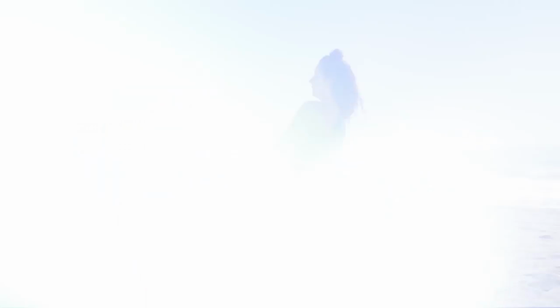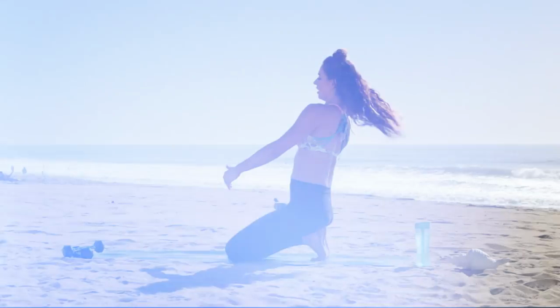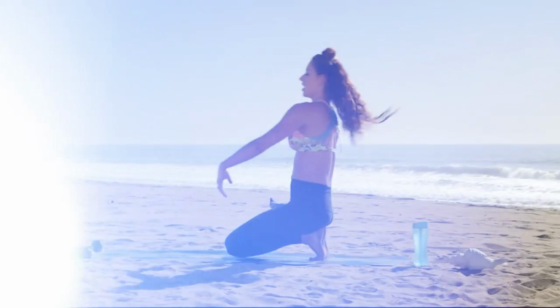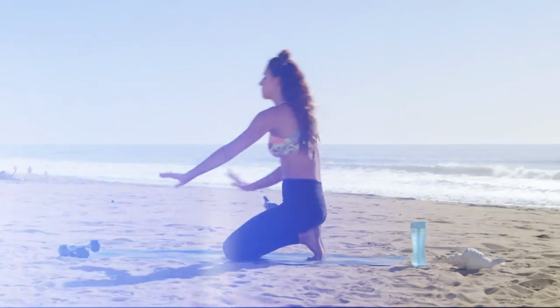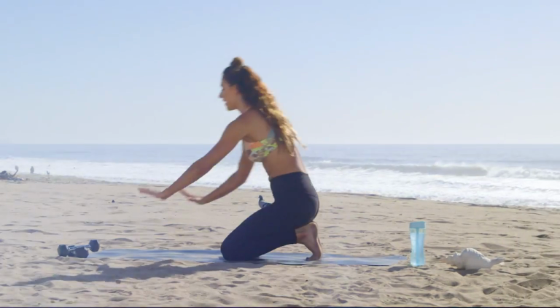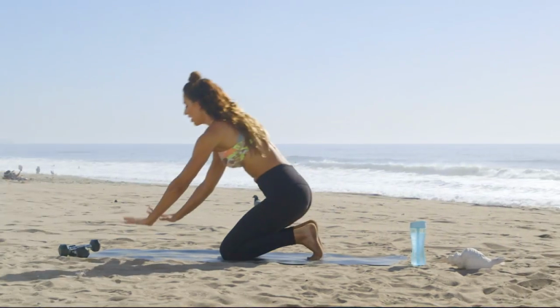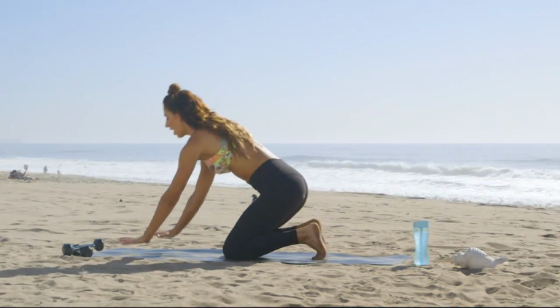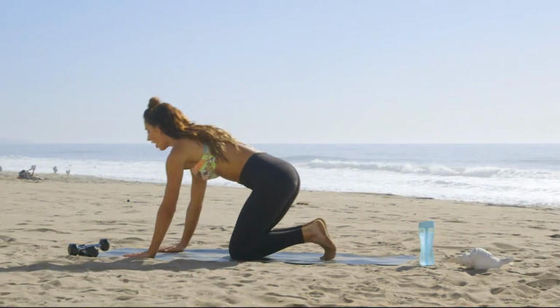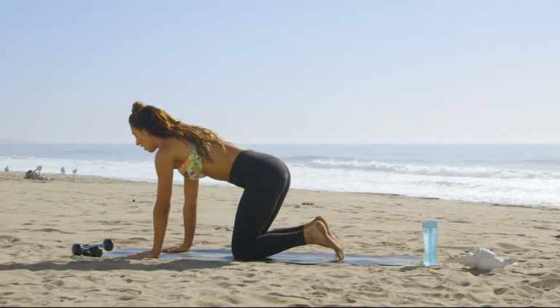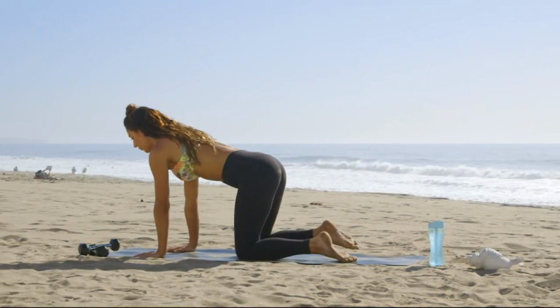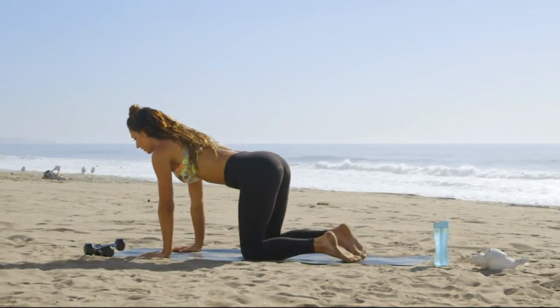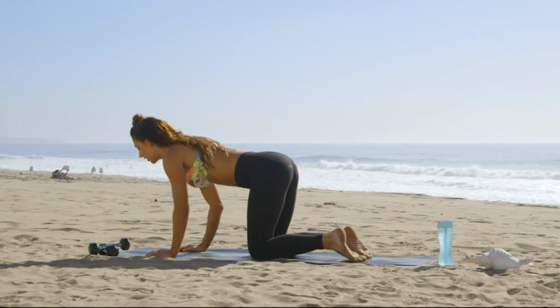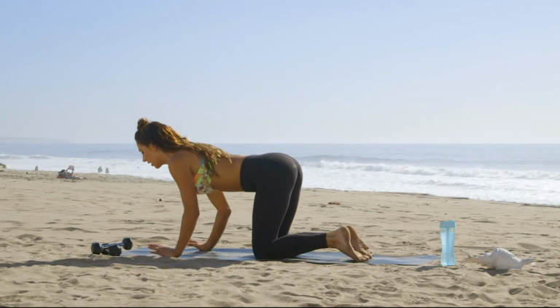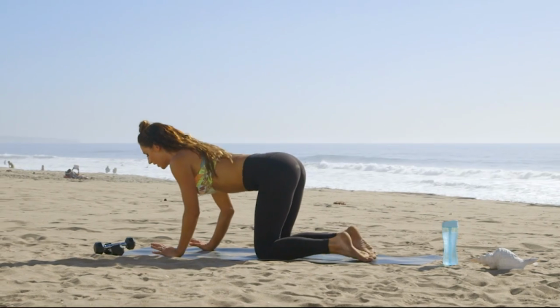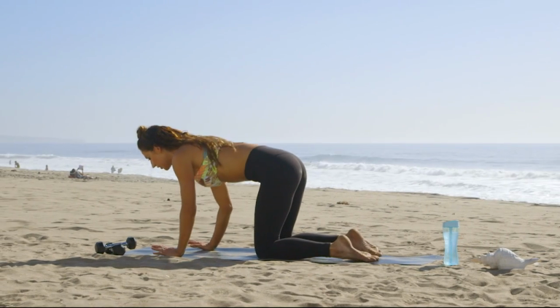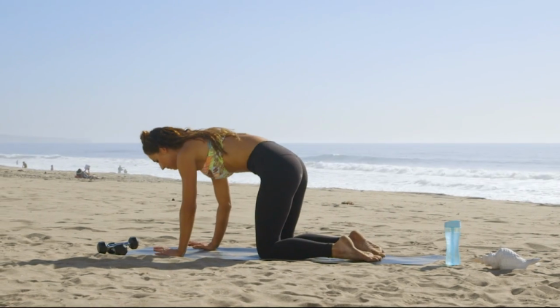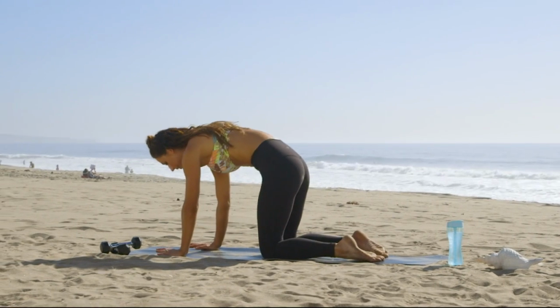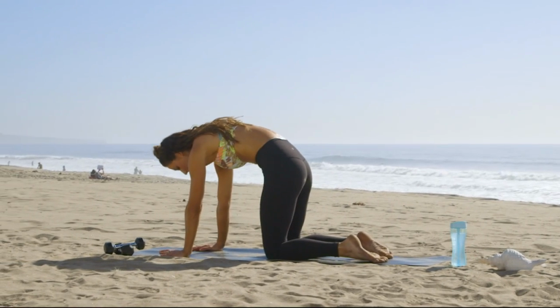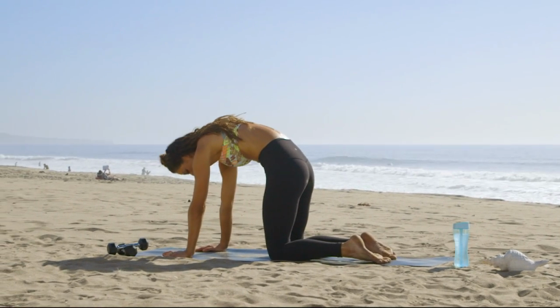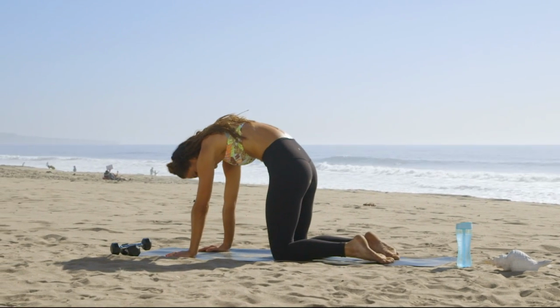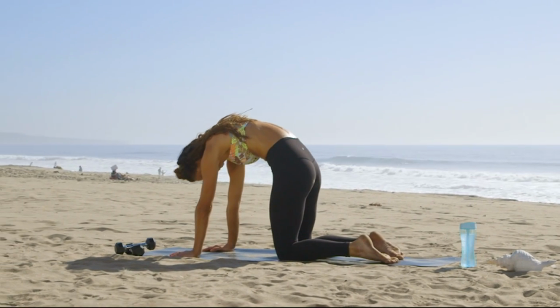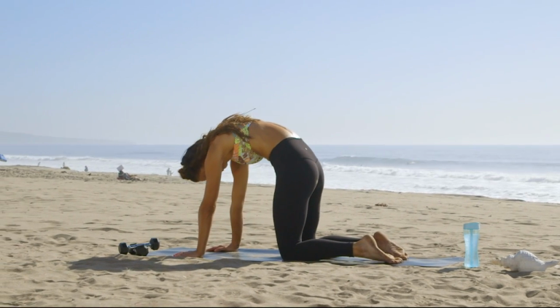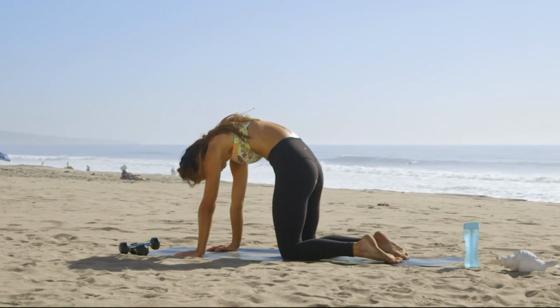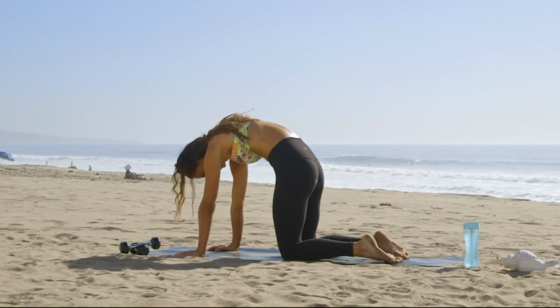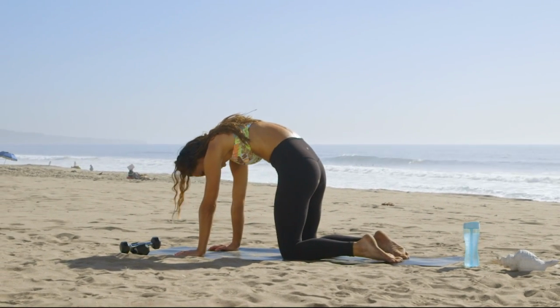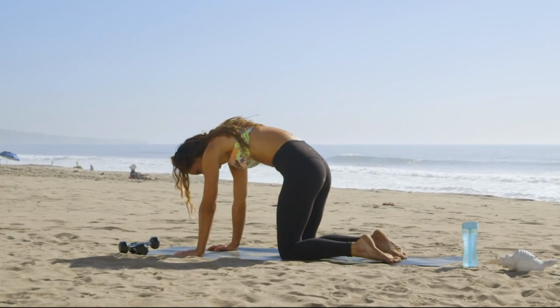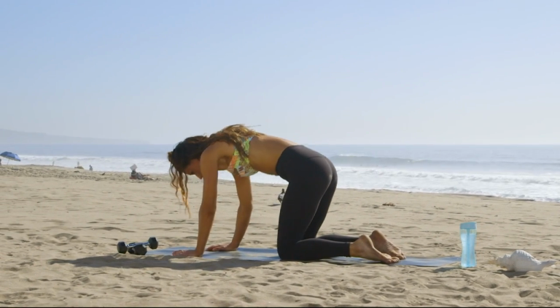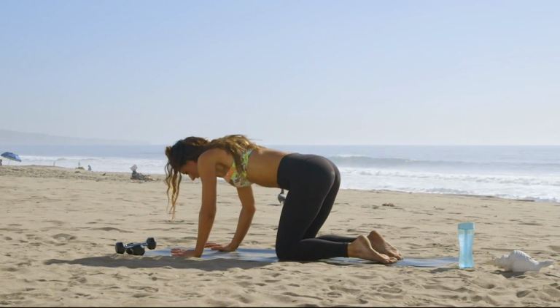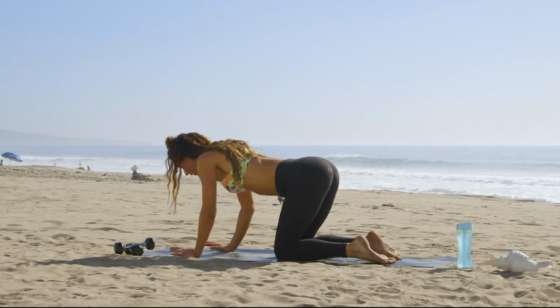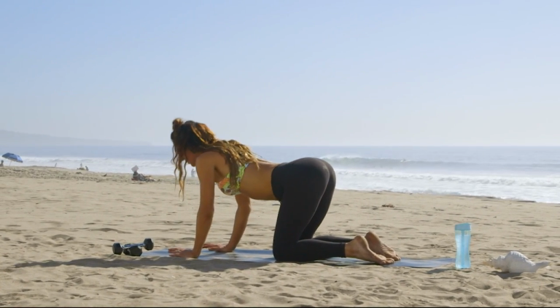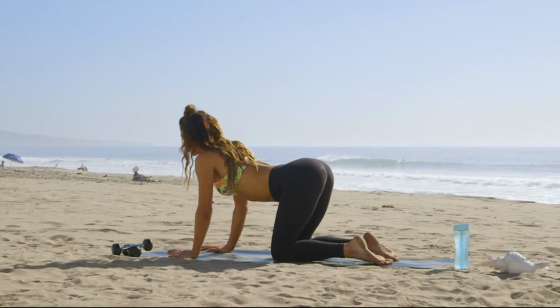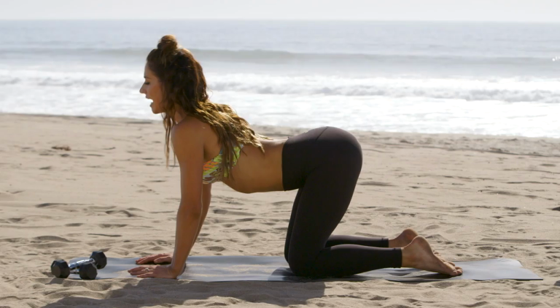Start on your mat, all fours, and arch your back up. And then bring your tailbone to the sky.